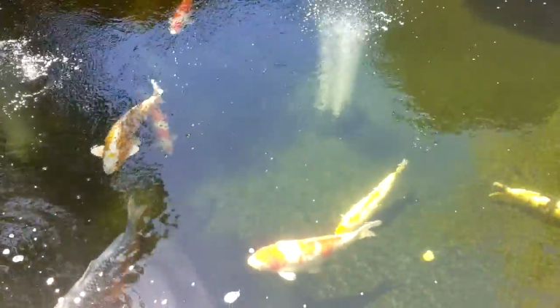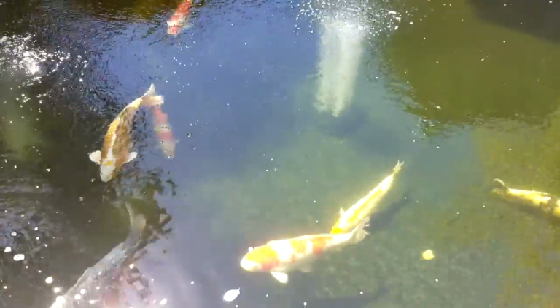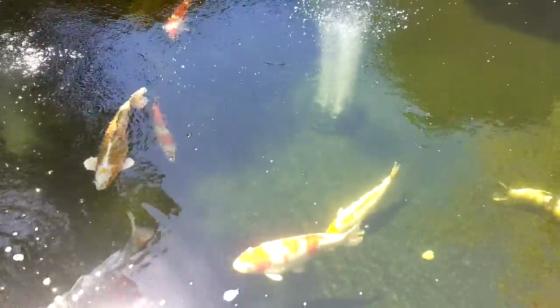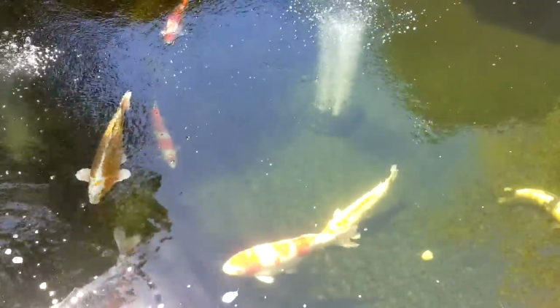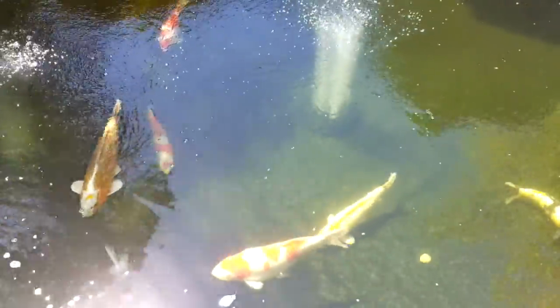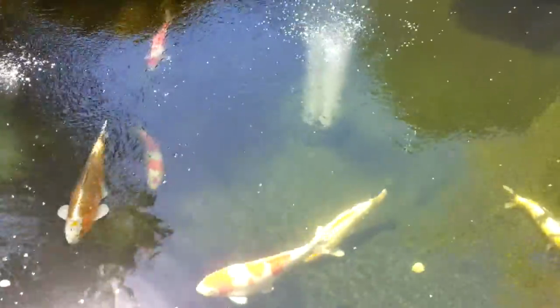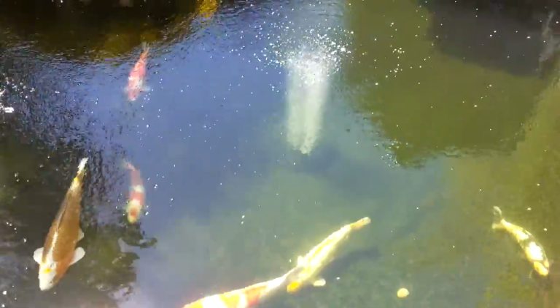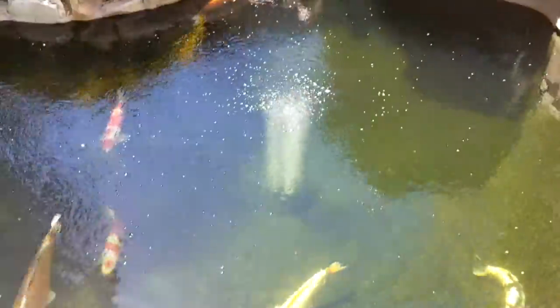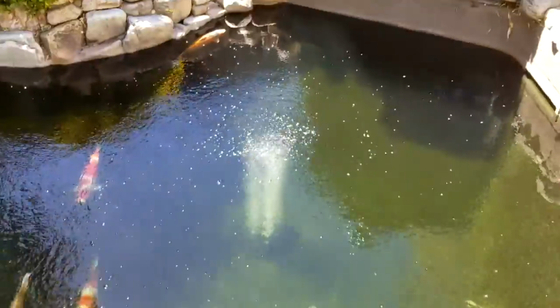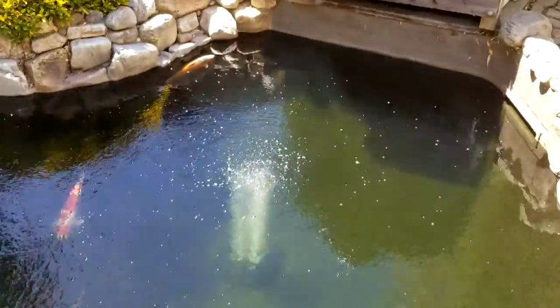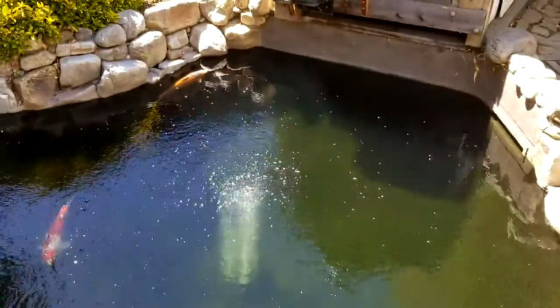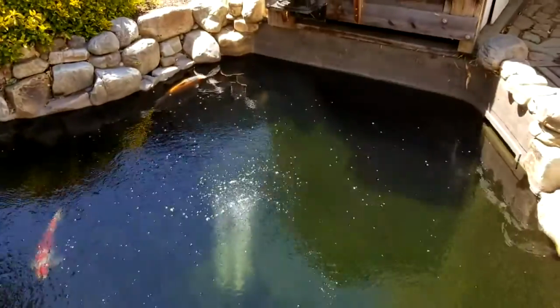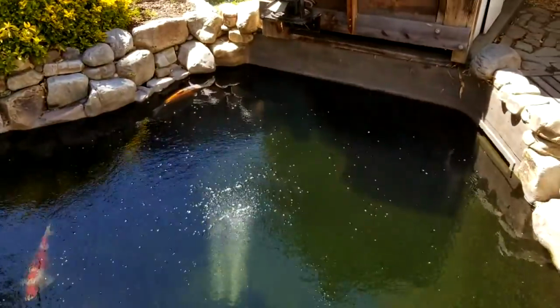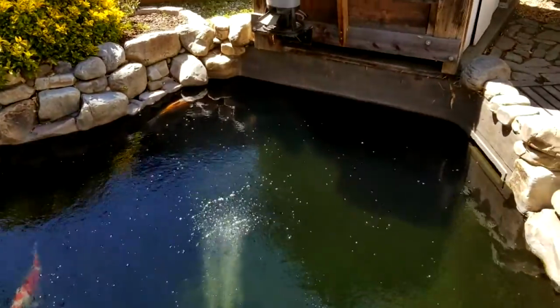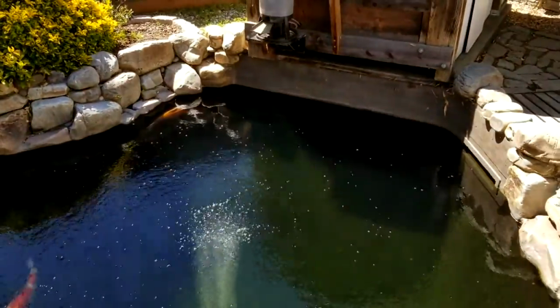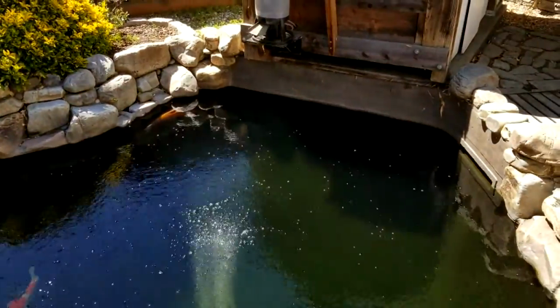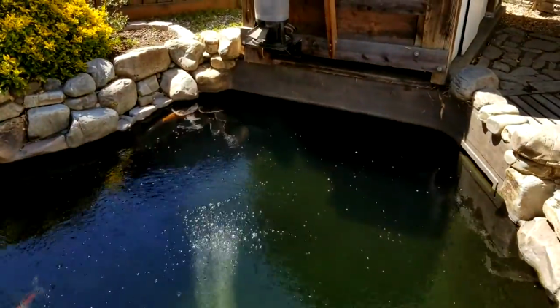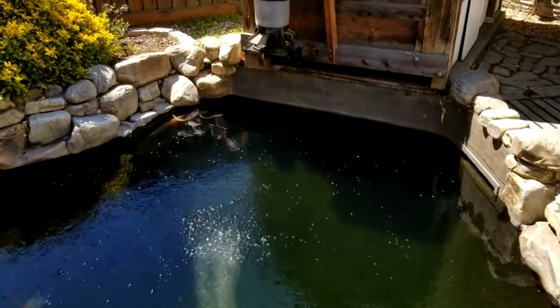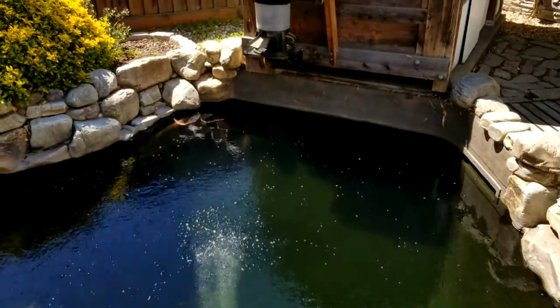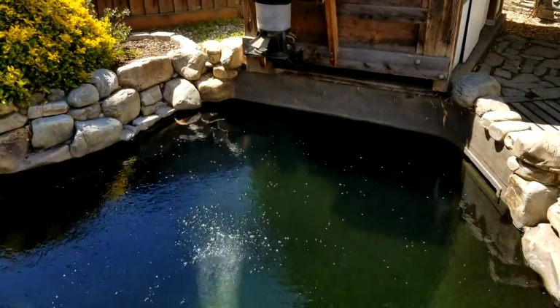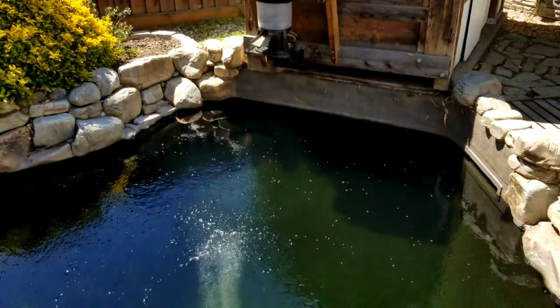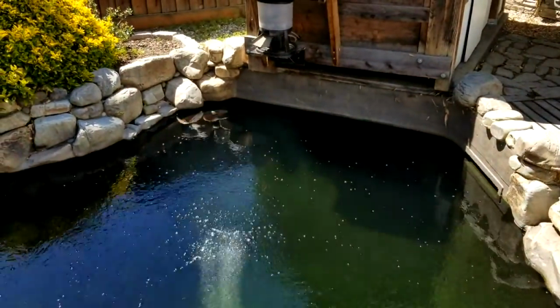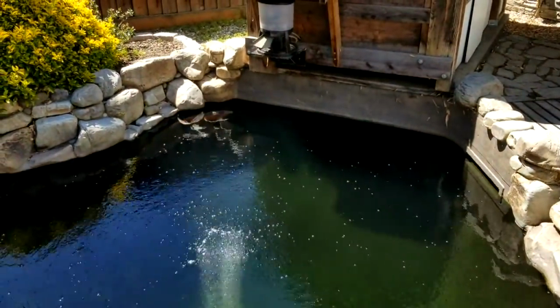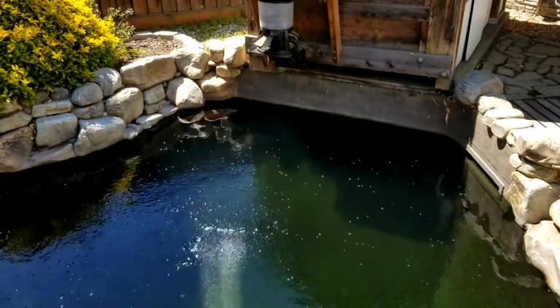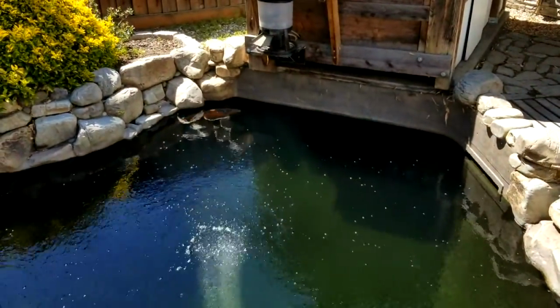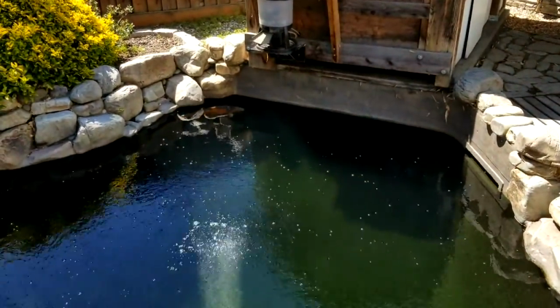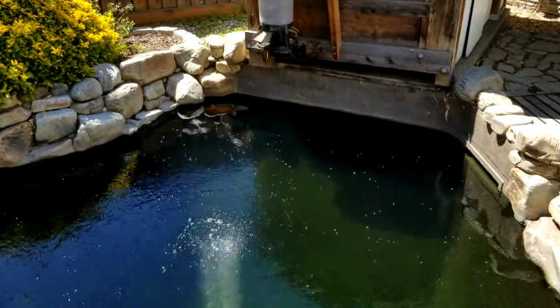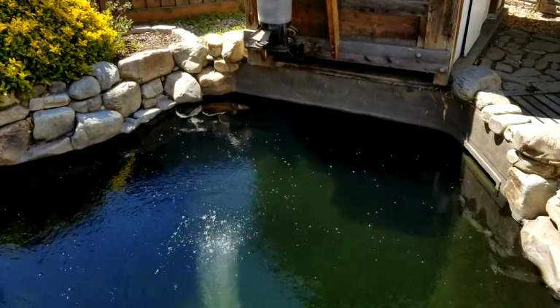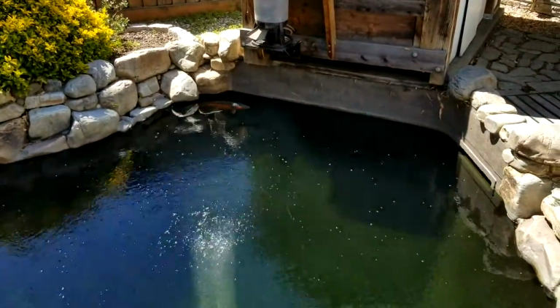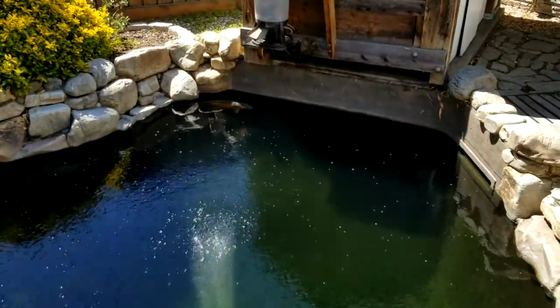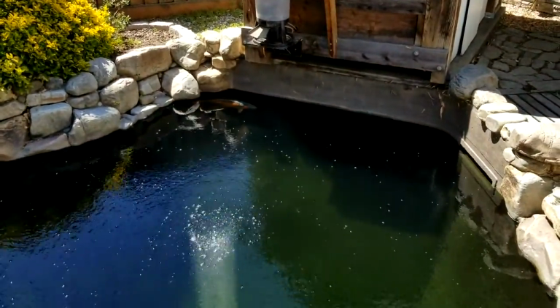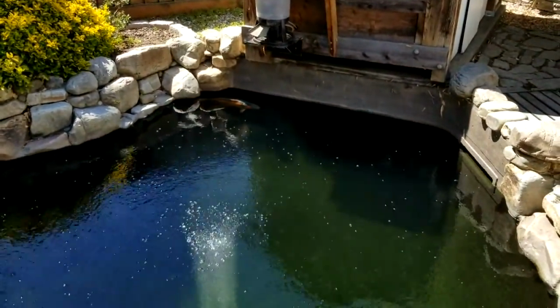I hope you are as well. Stay safe and happy koi keeping.